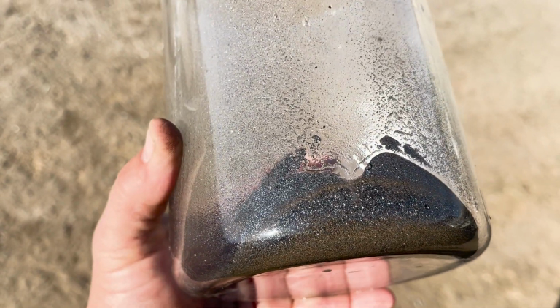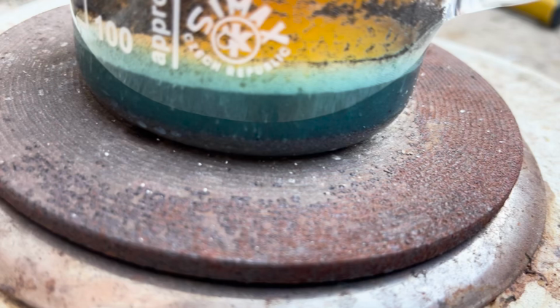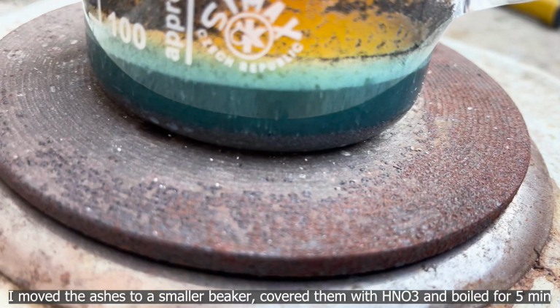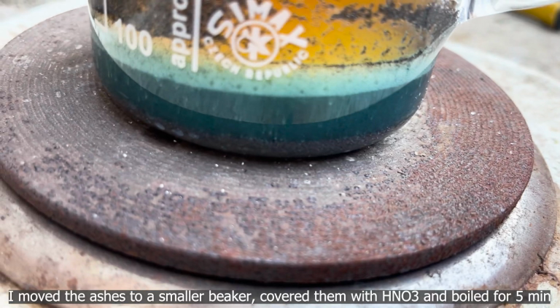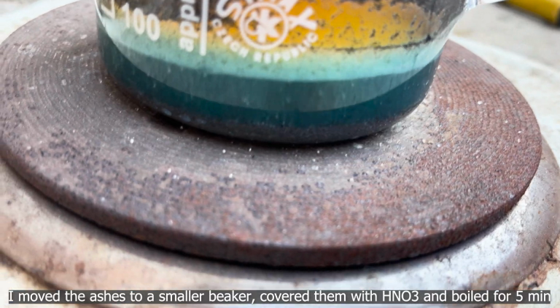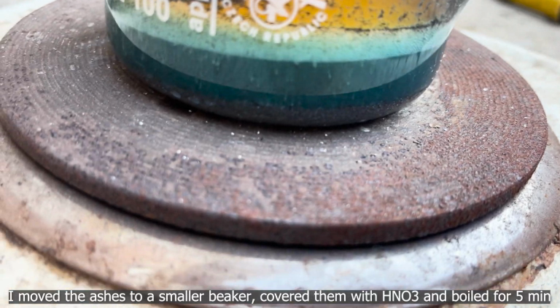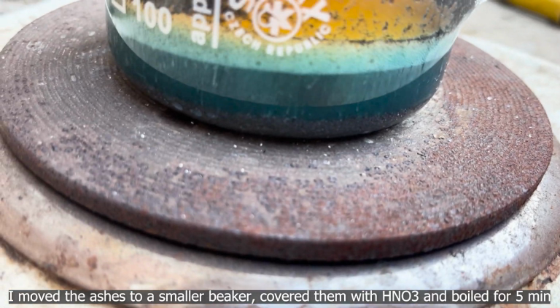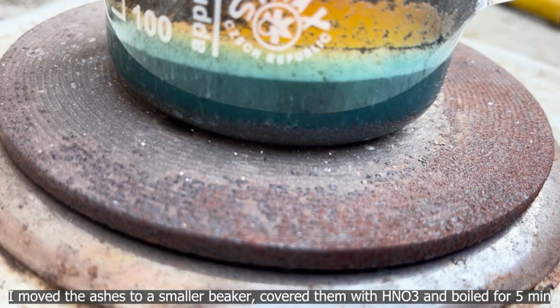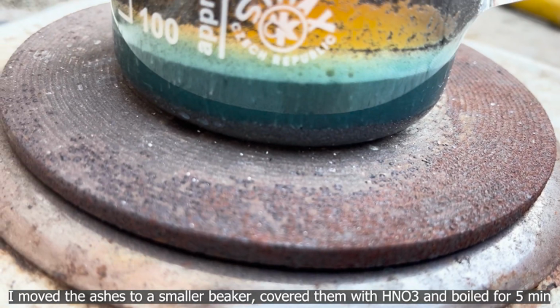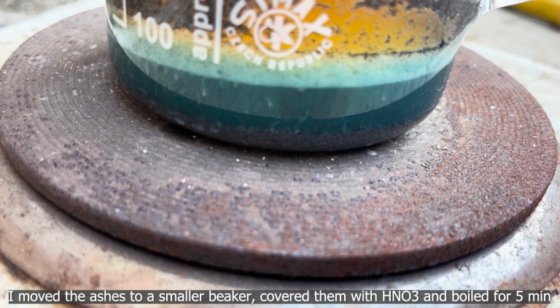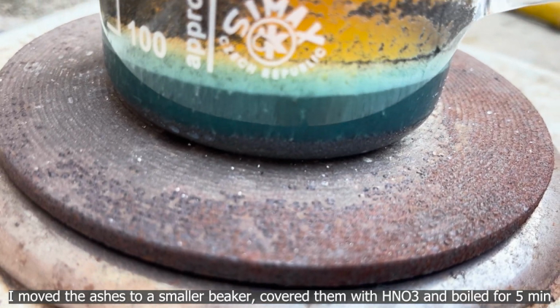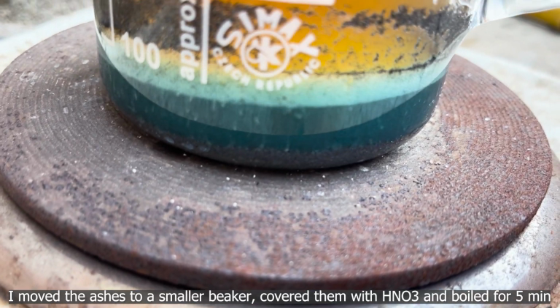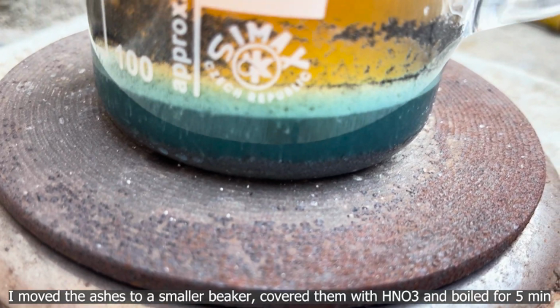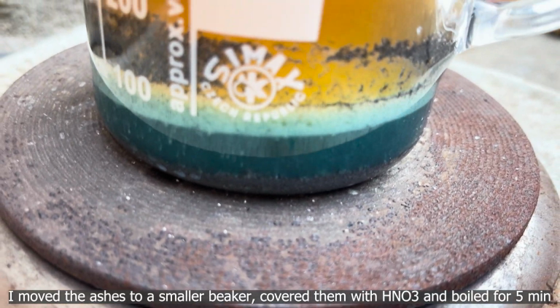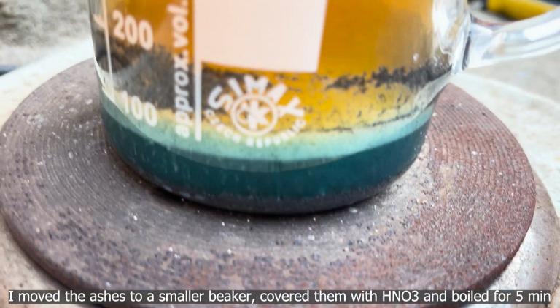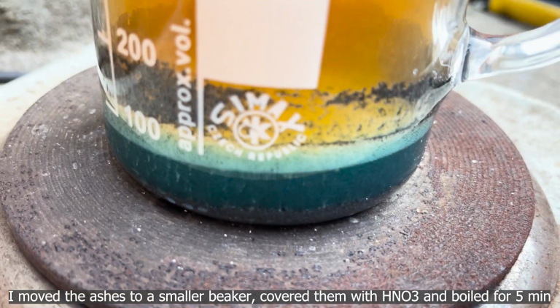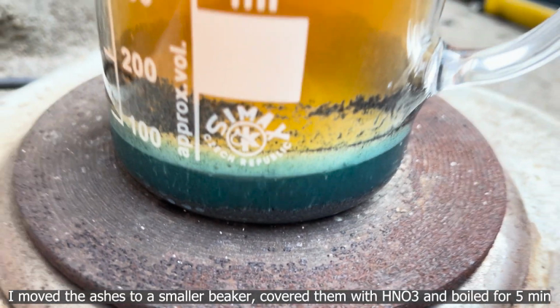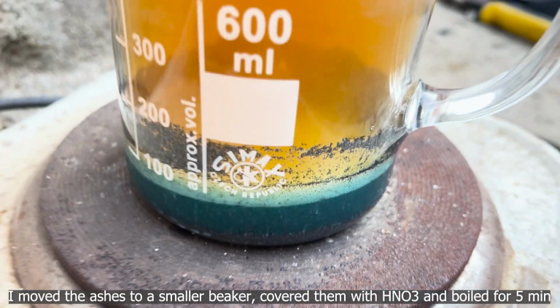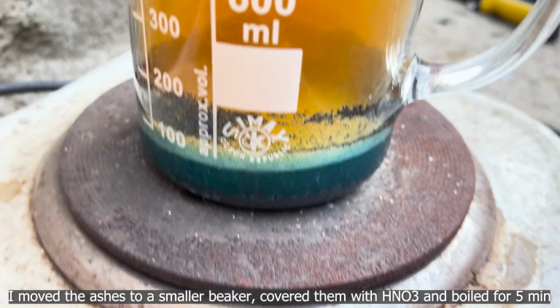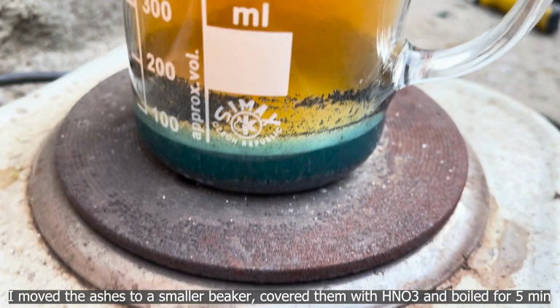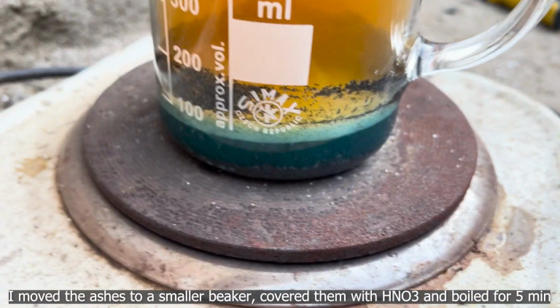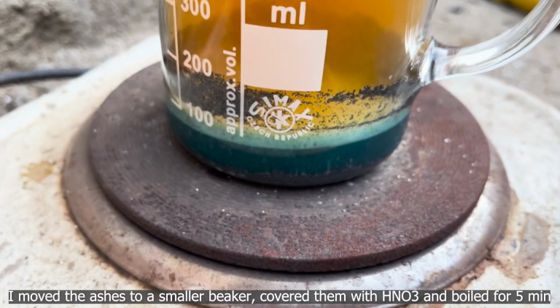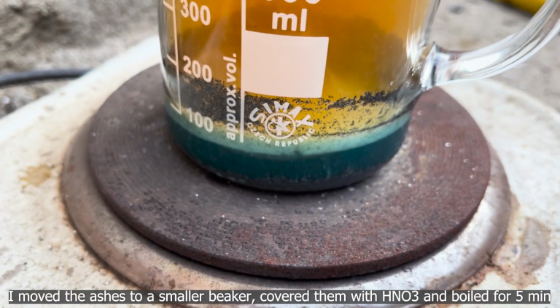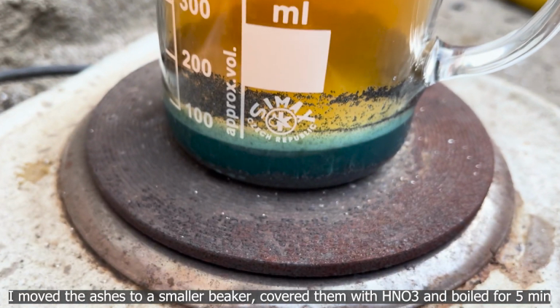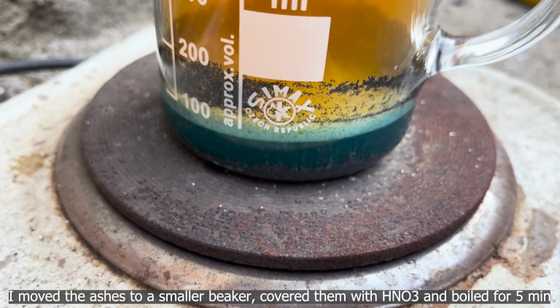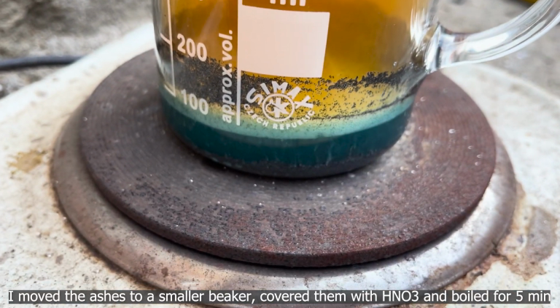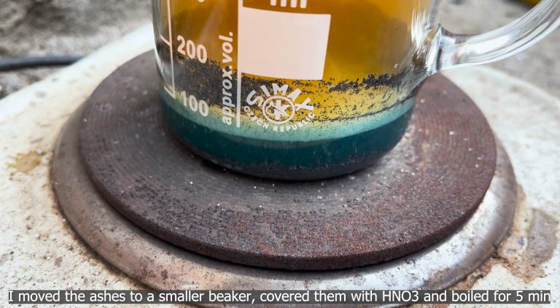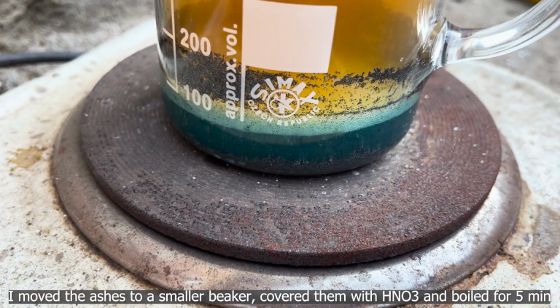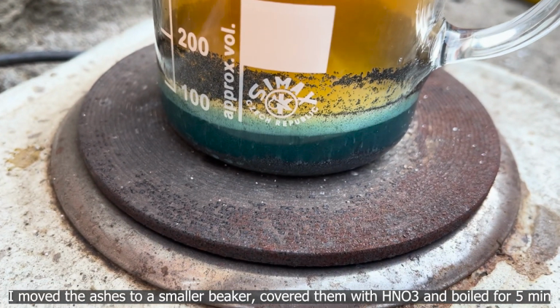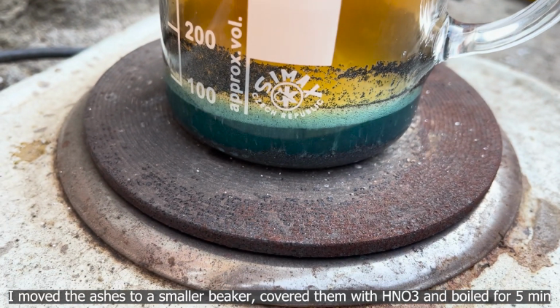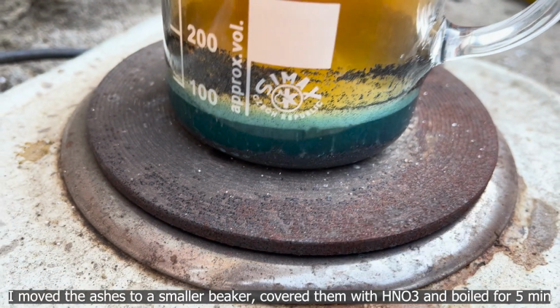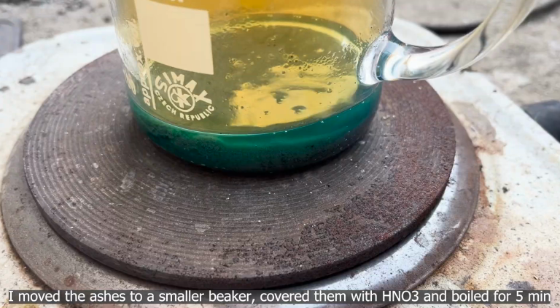I moved the ashes to a smaller beaker, covered them with nitric acid, and boiled for five minutes.